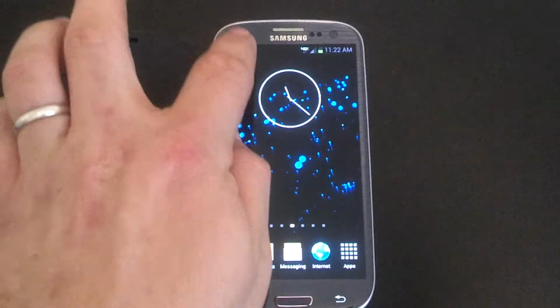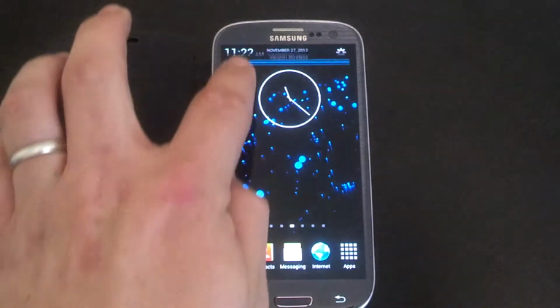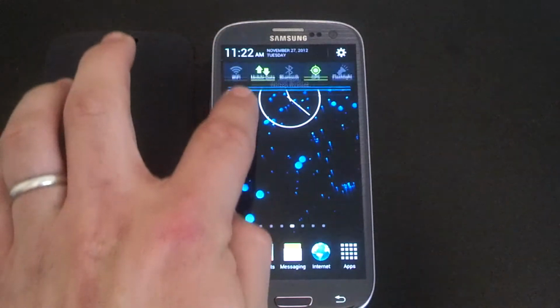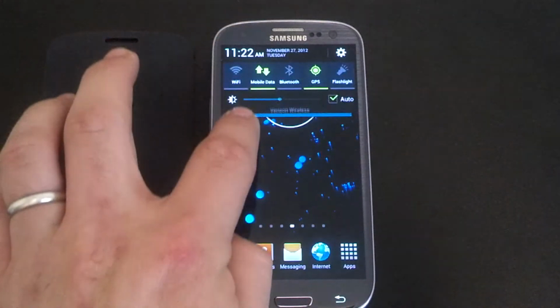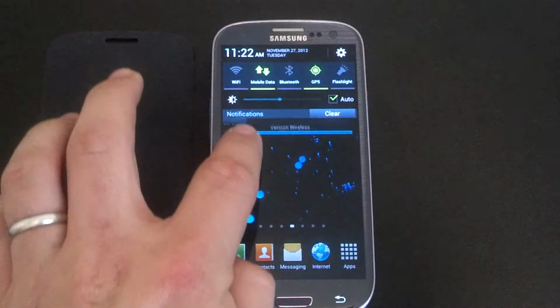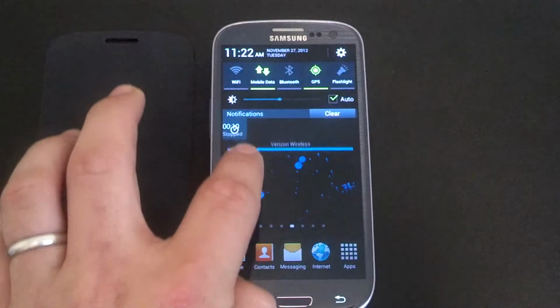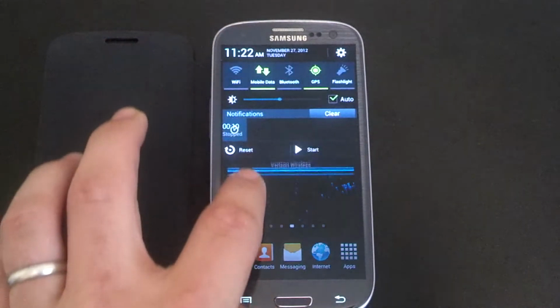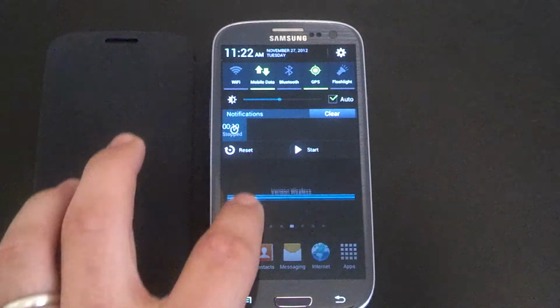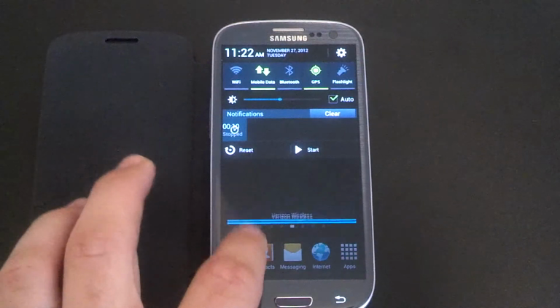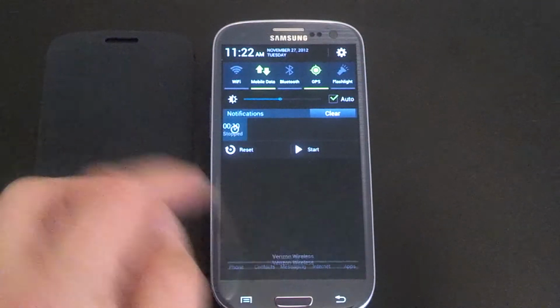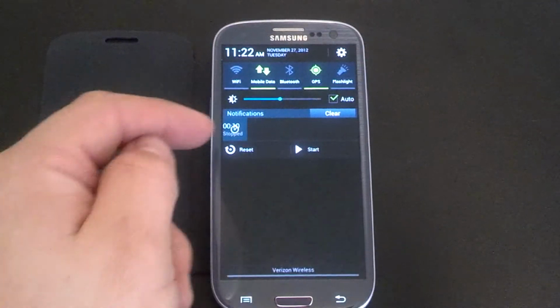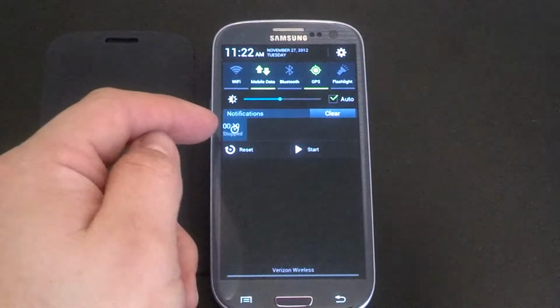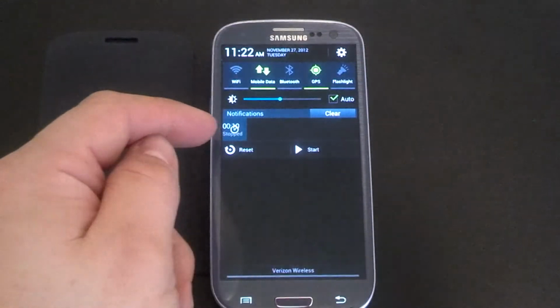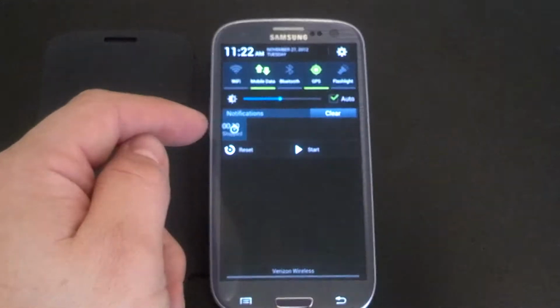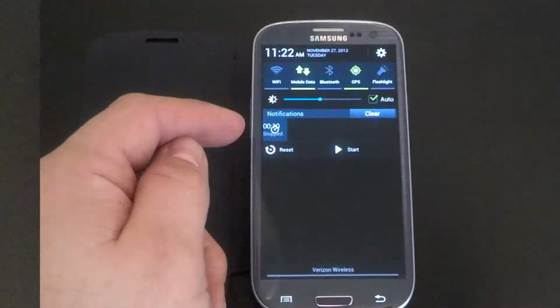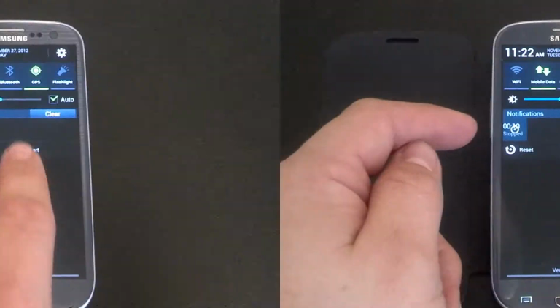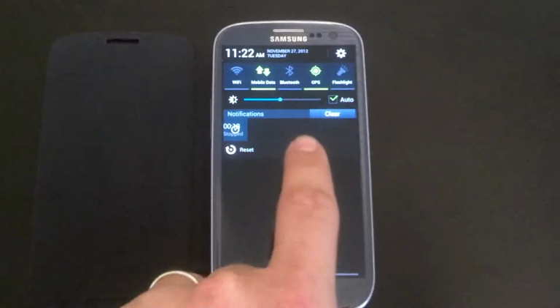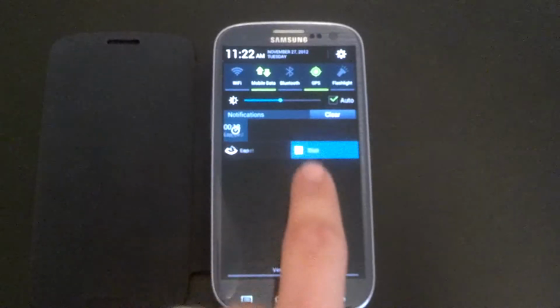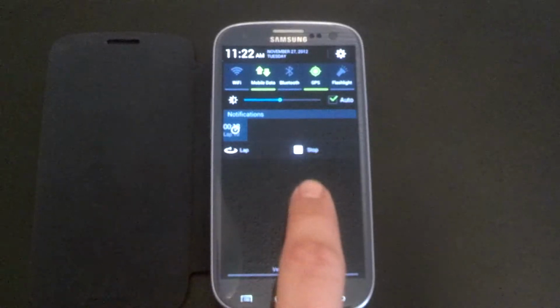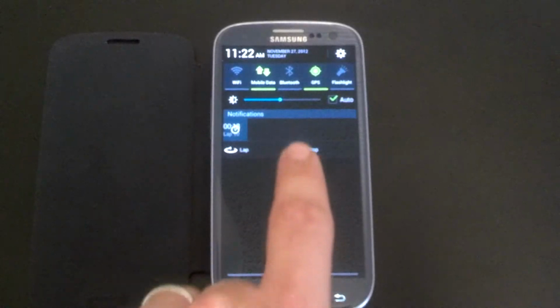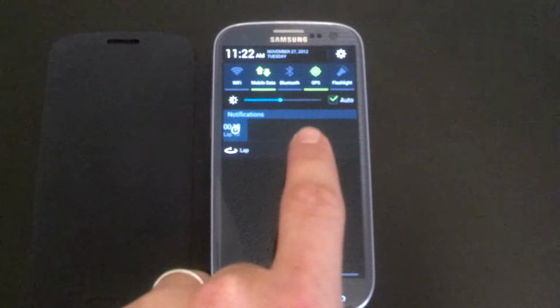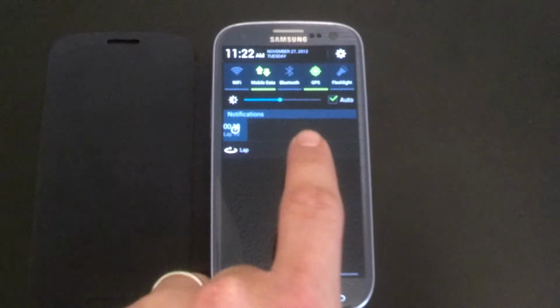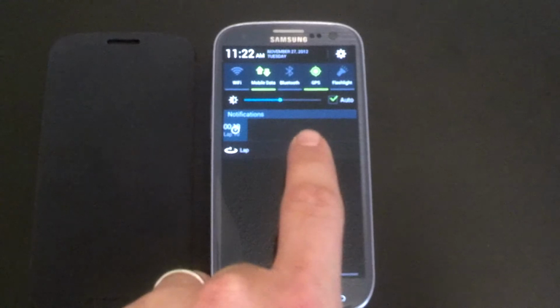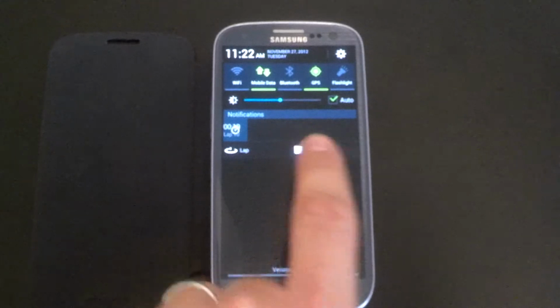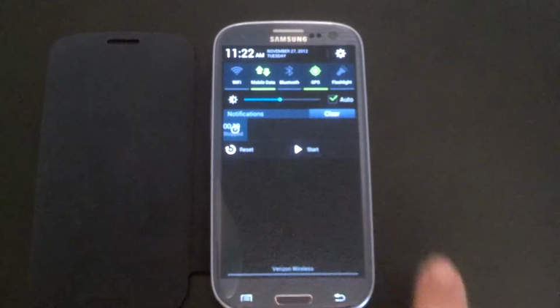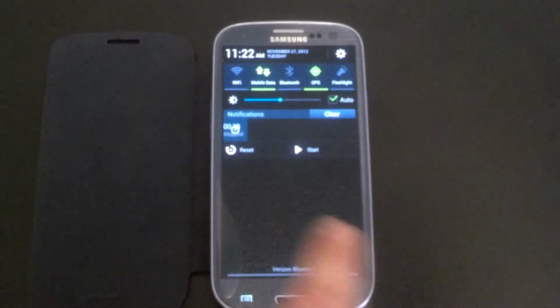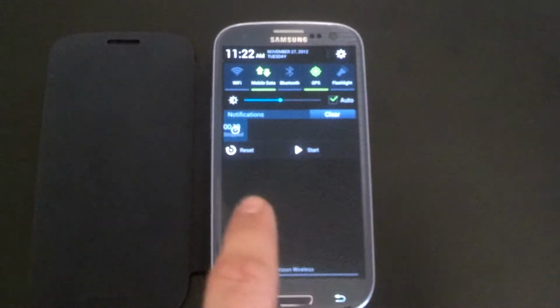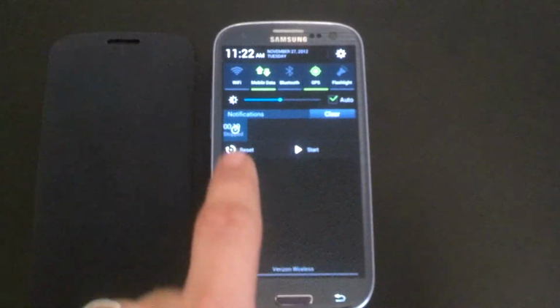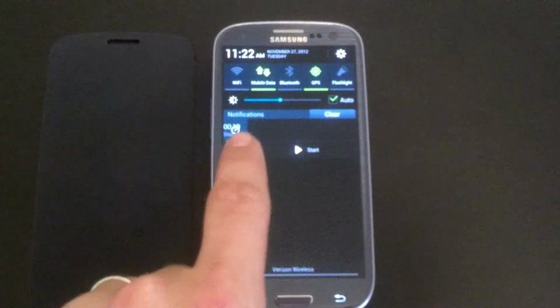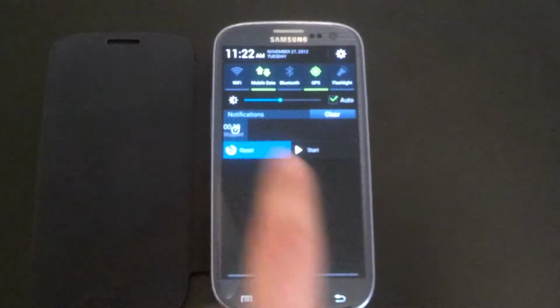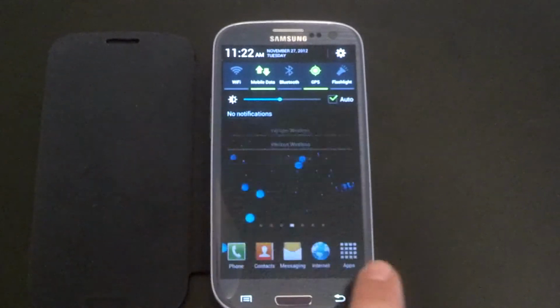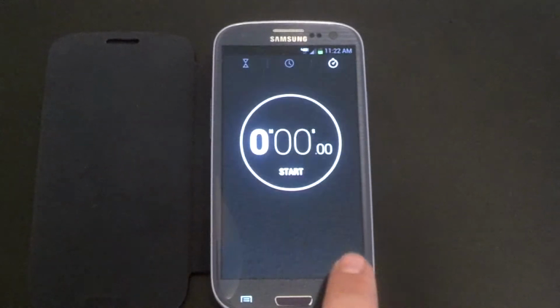As you can see with notifications, you can watch one, you can start it, you can stop it — that's pretty cool, I didn't know that.